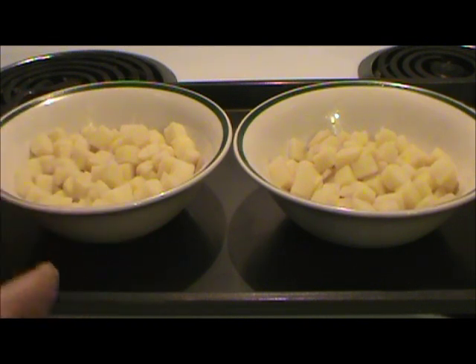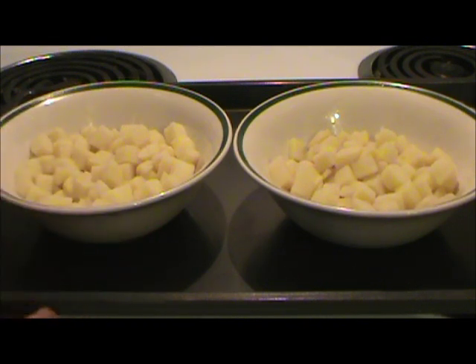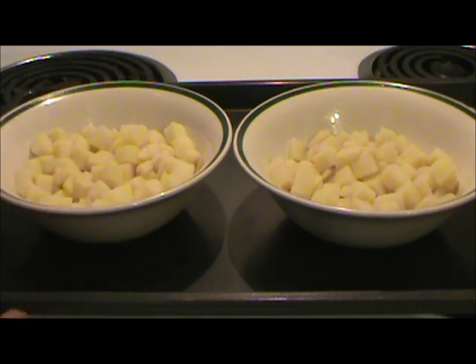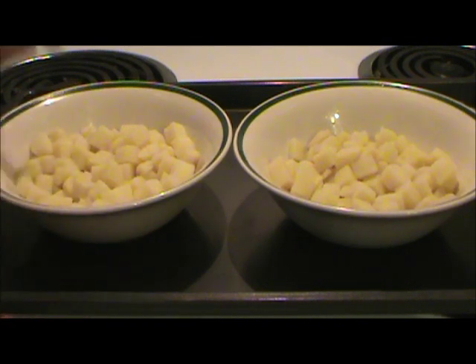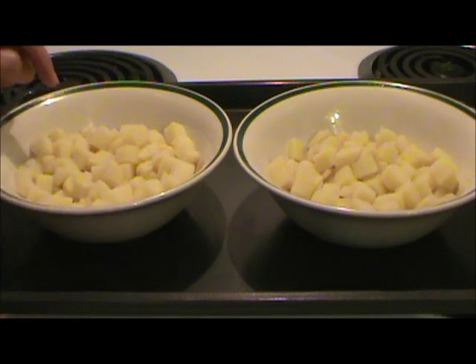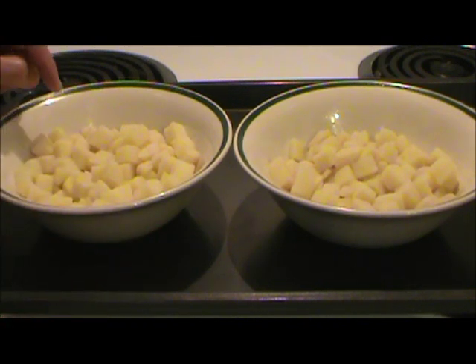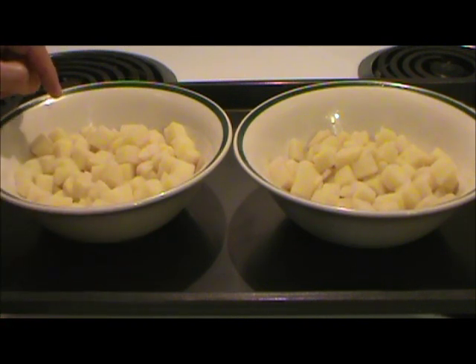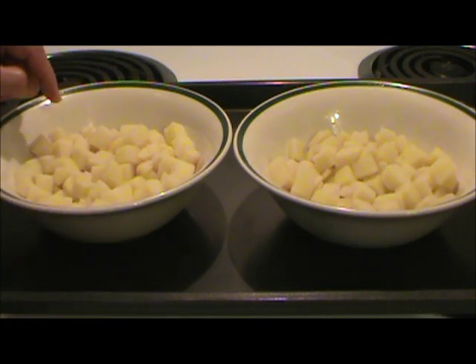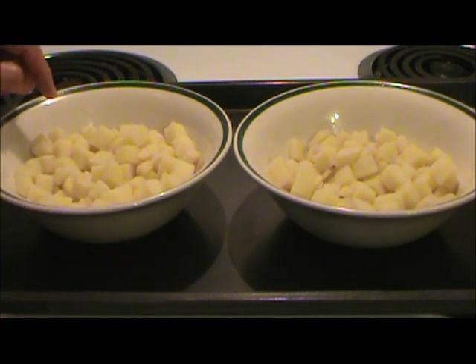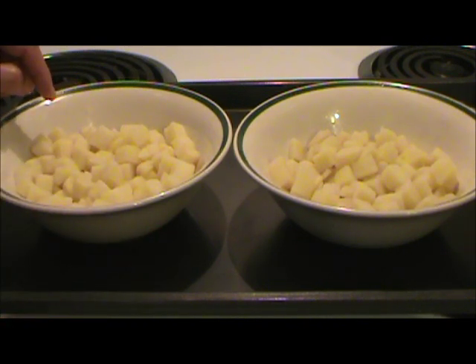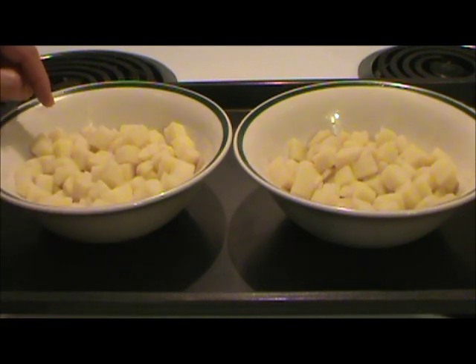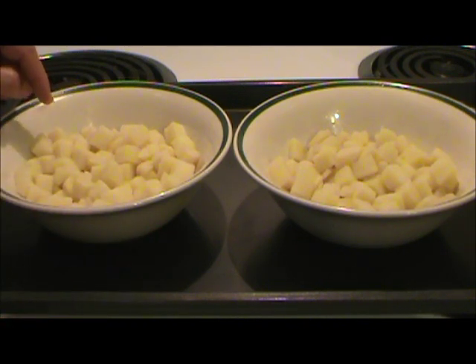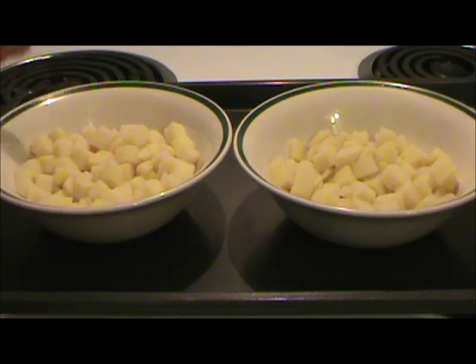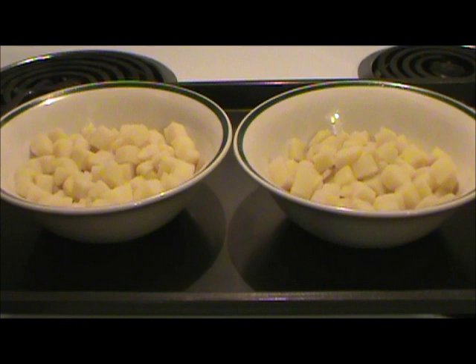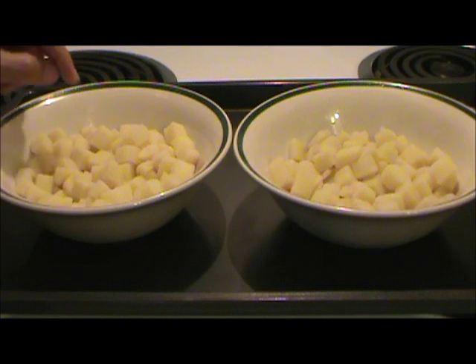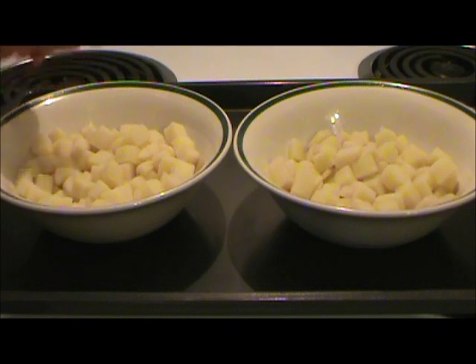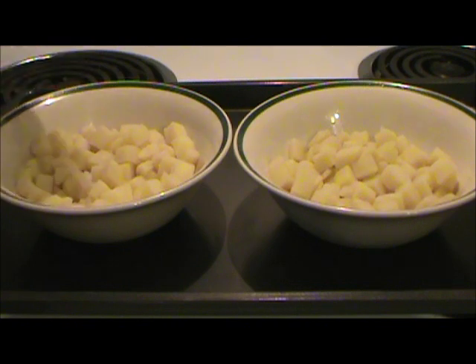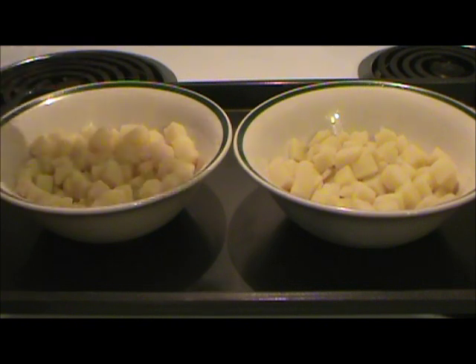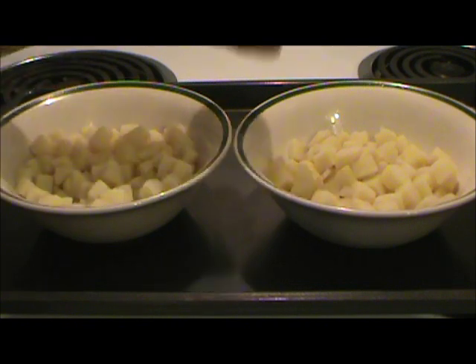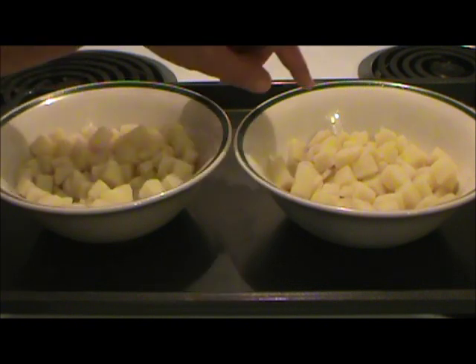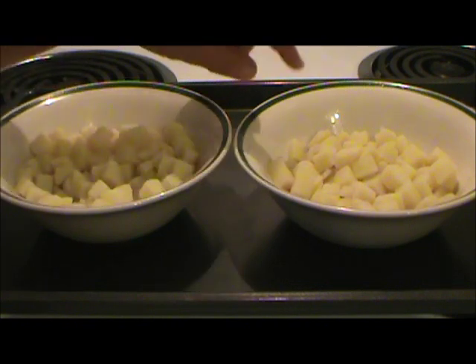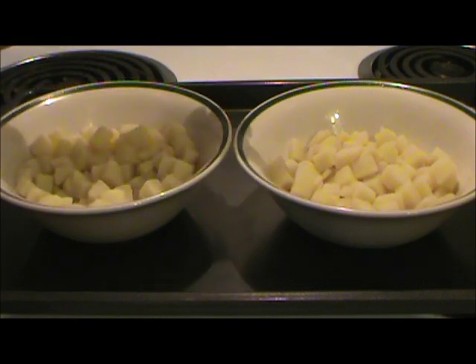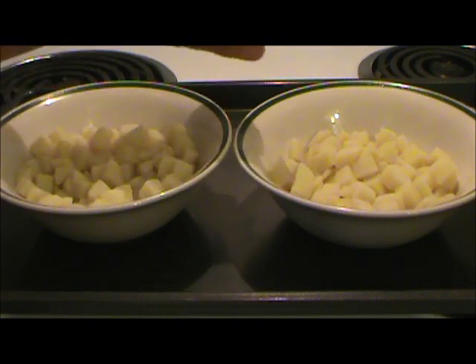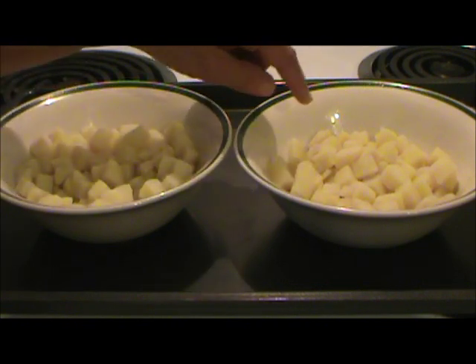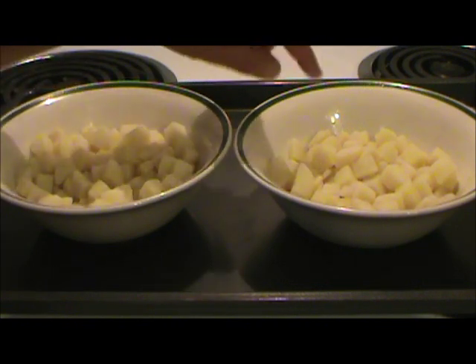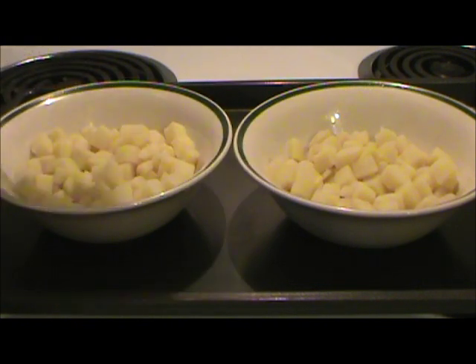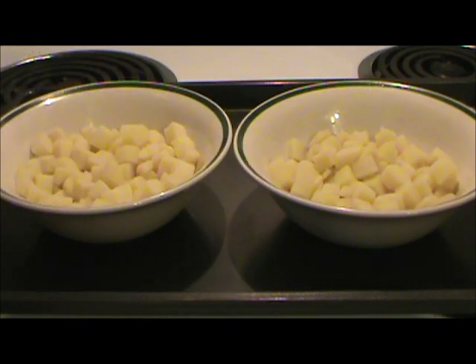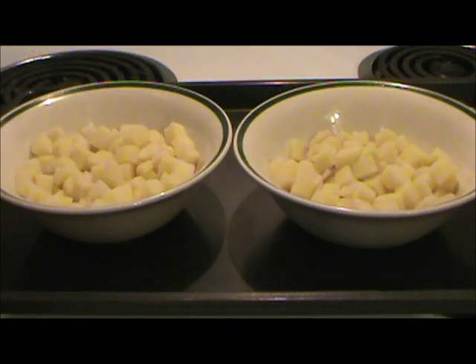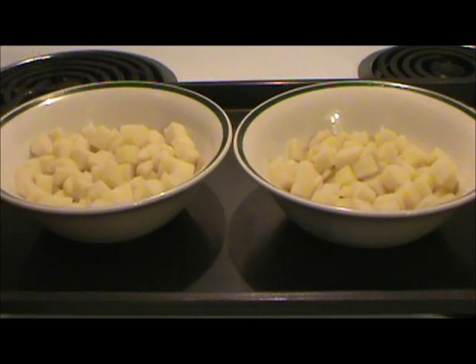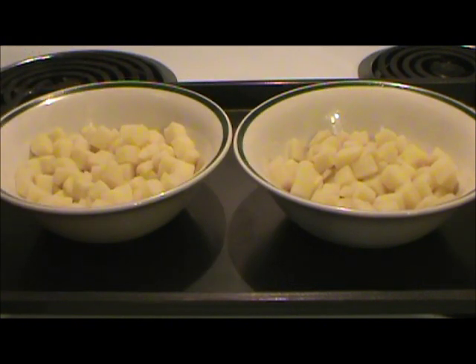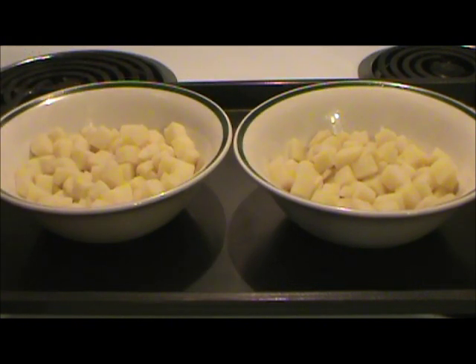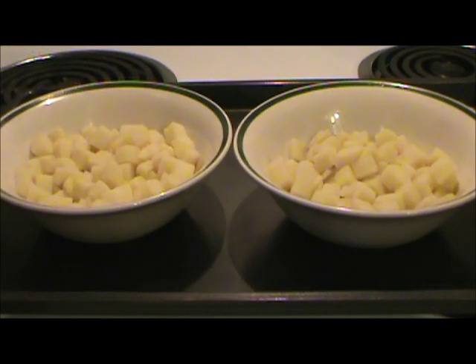So I added one eighth of a teaspoon of pickle crisp to these, and a half a teaspoon of salt to those.